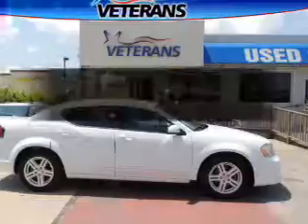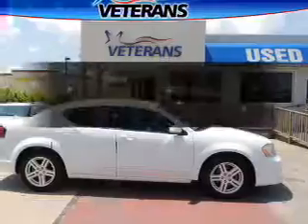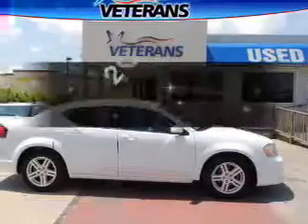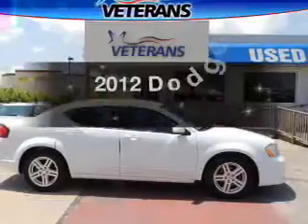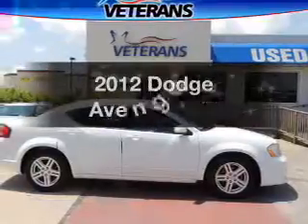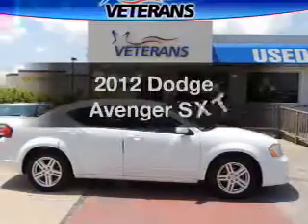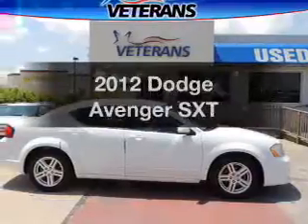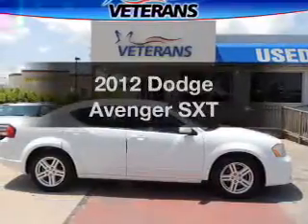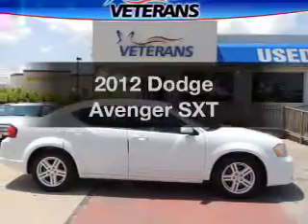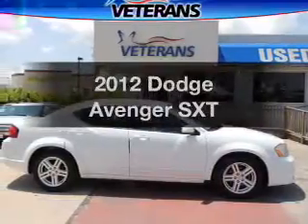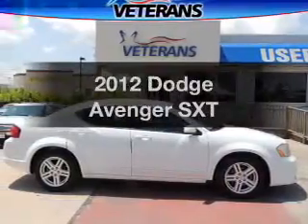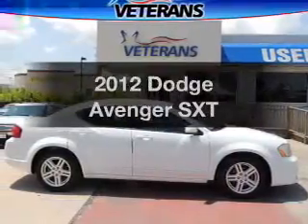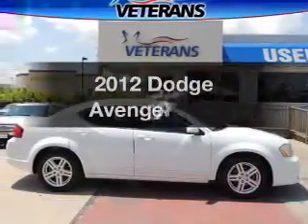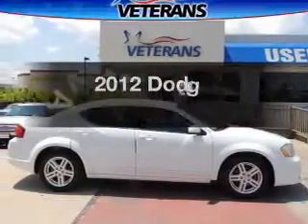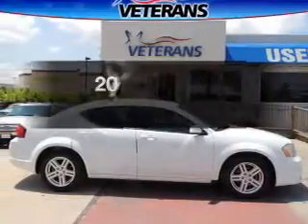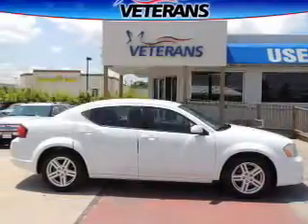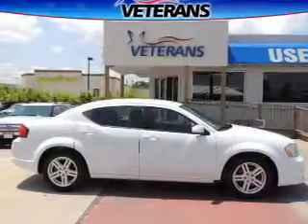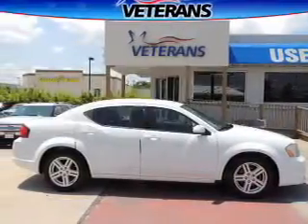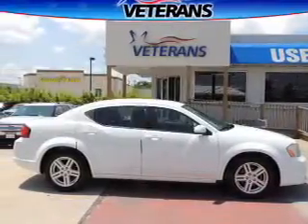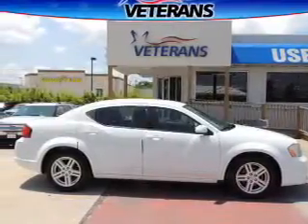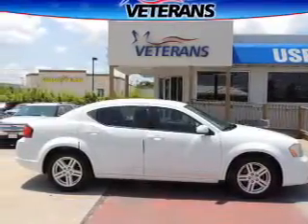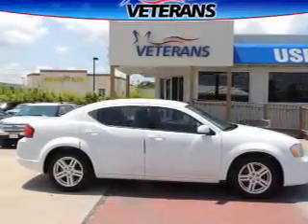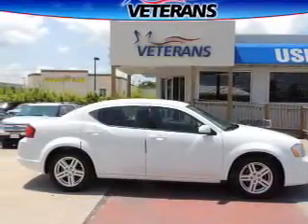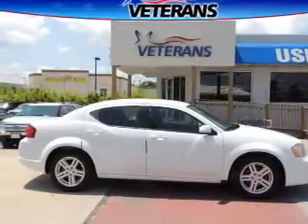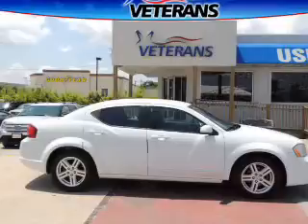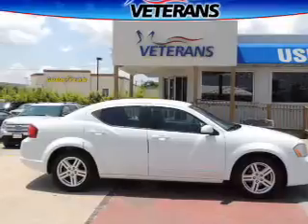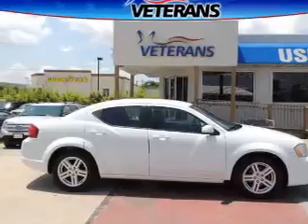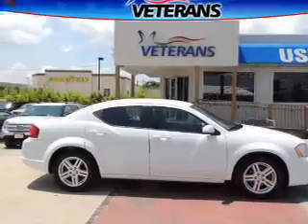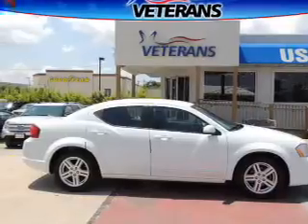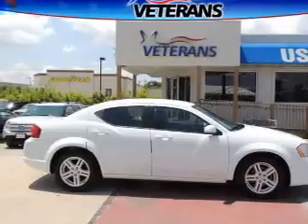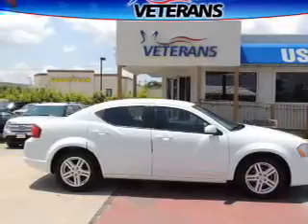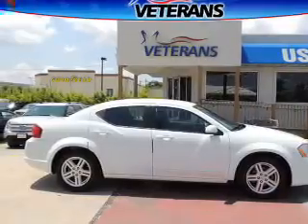Get noticed in this 2012 Dodge Avenger. If you're looking for a first-rate auto, this one could be yours today.